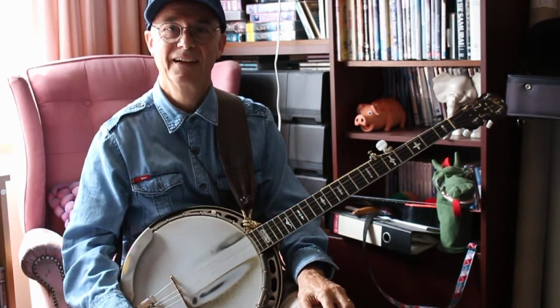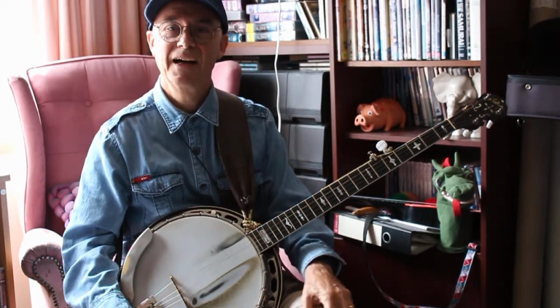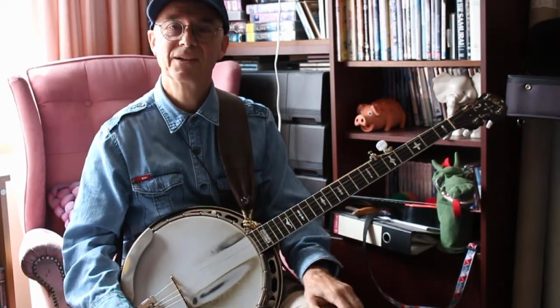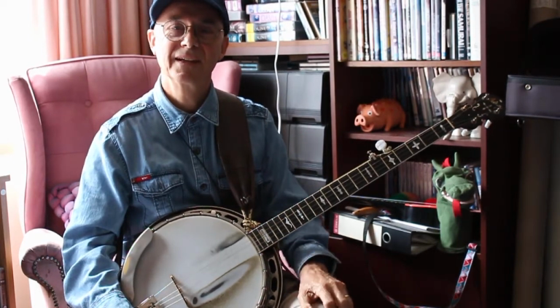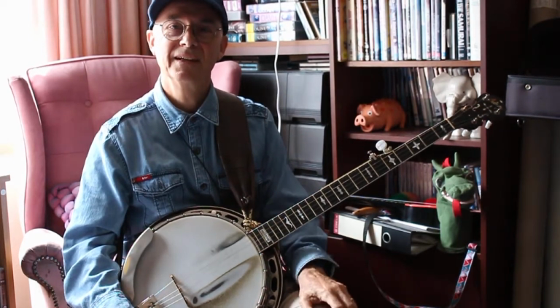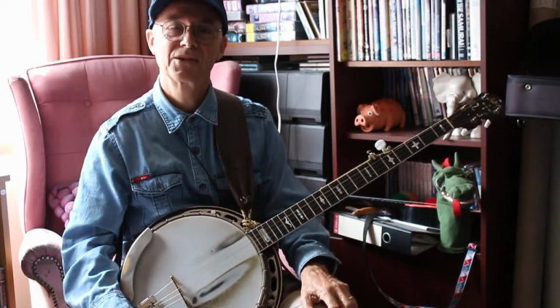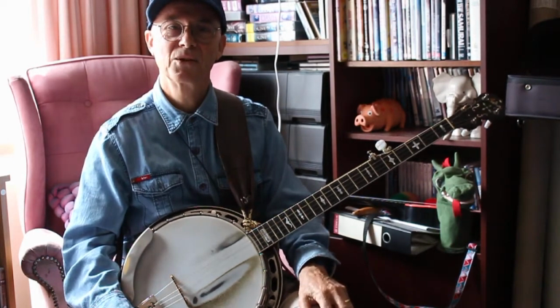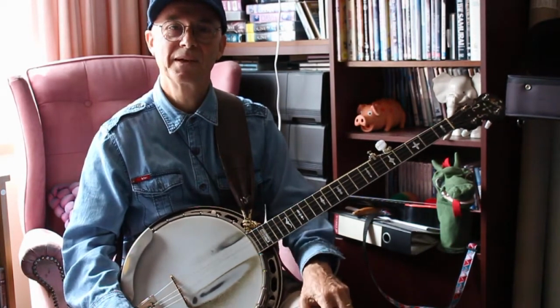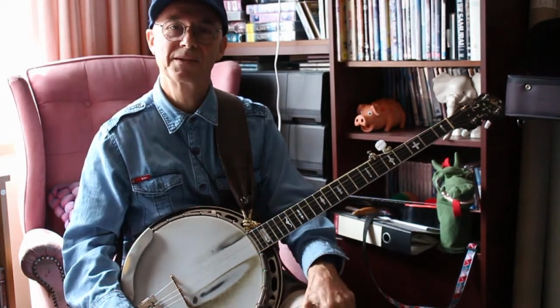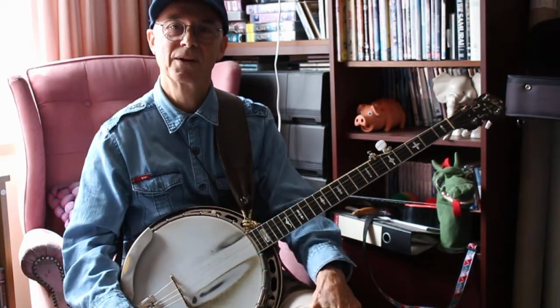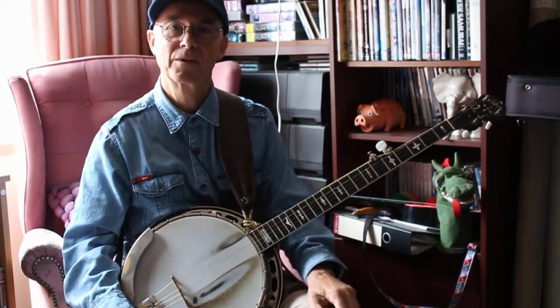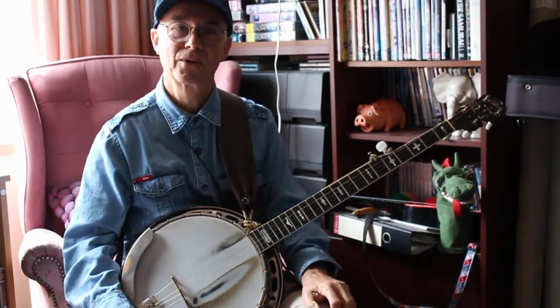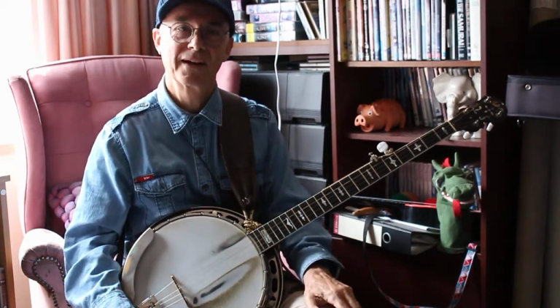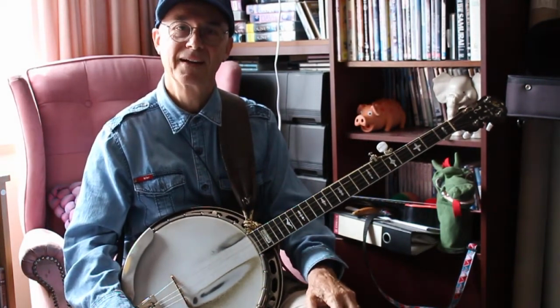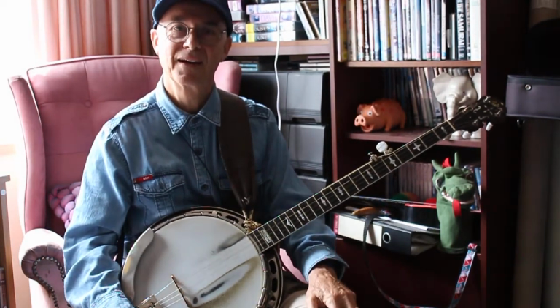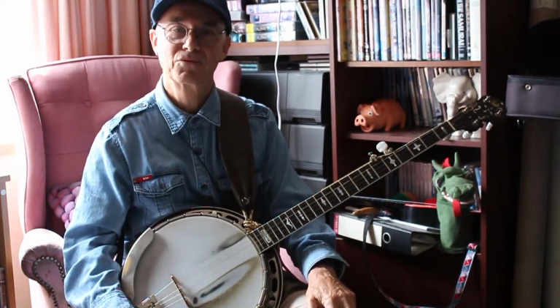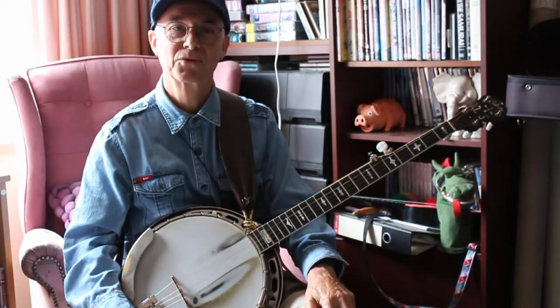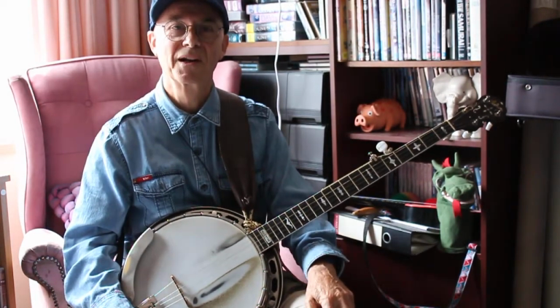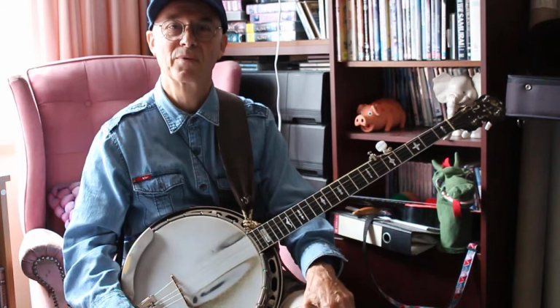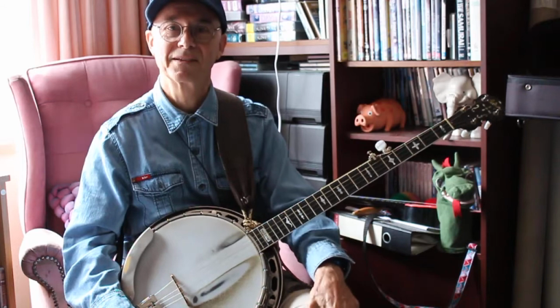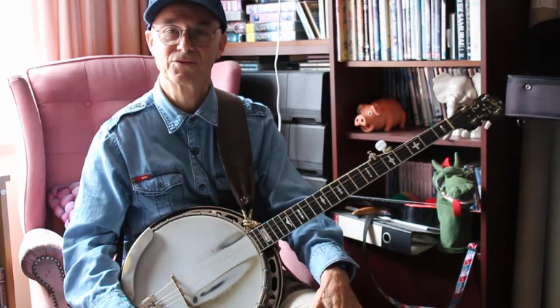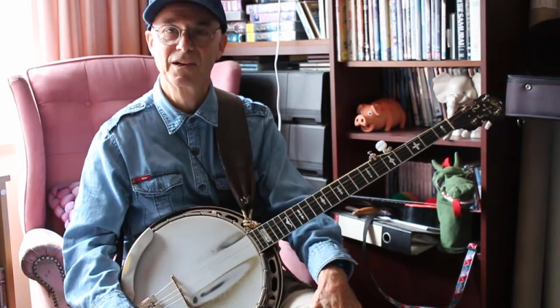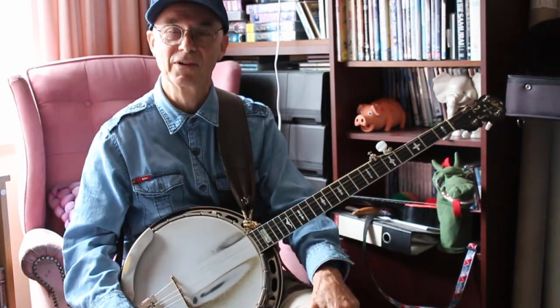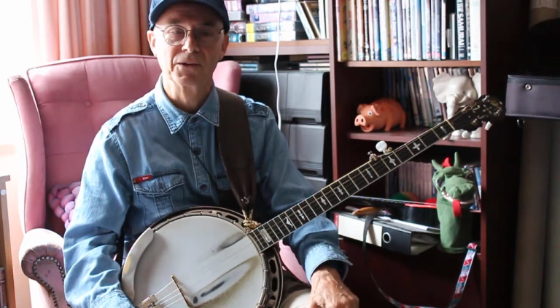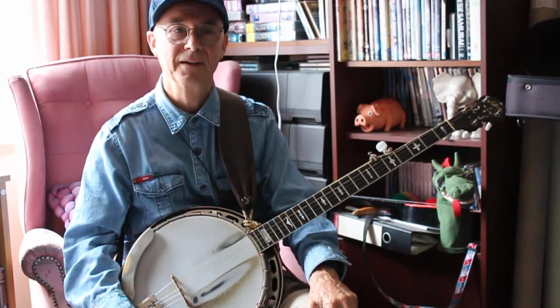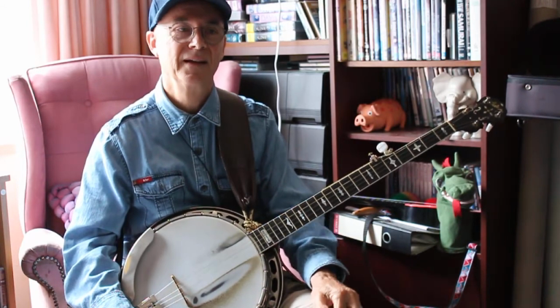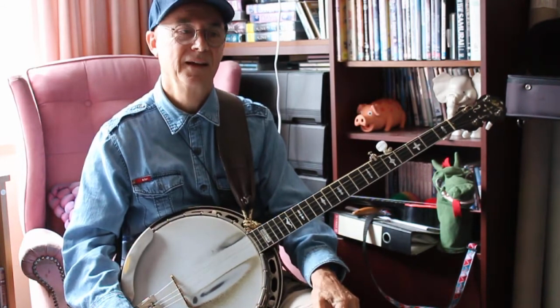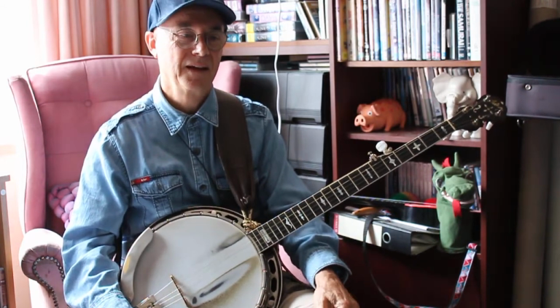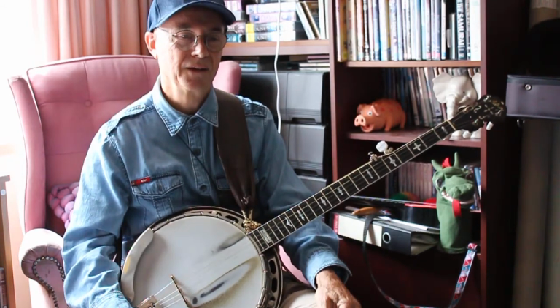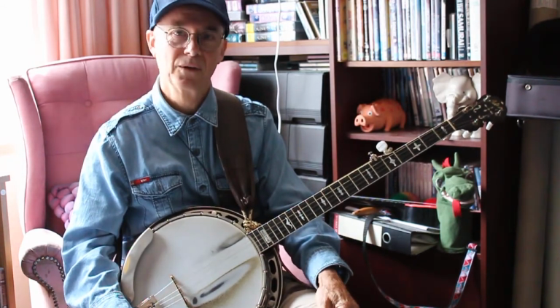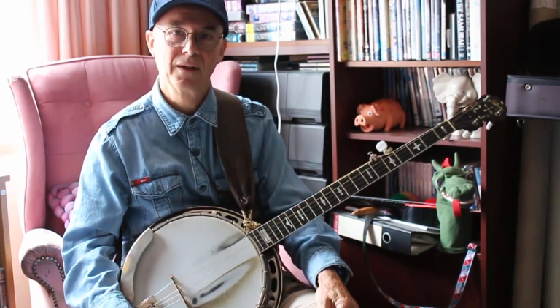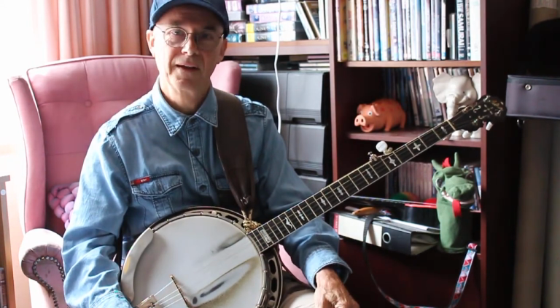Hi Gerli! I saw your piece this morning on Cripple Creek and I was really impressed. It's really really good. You're doing well there.